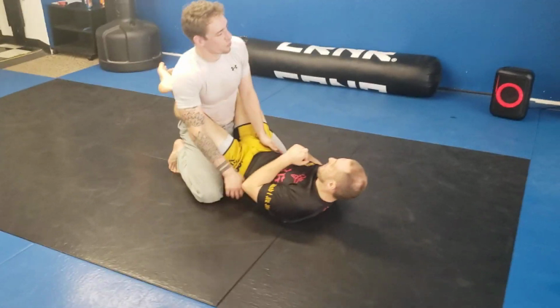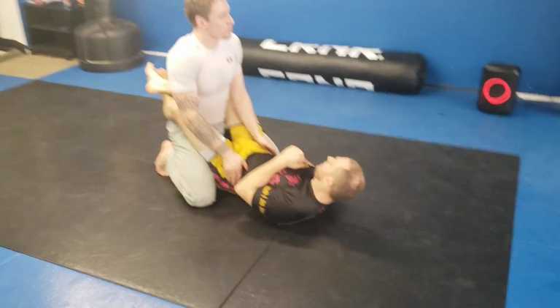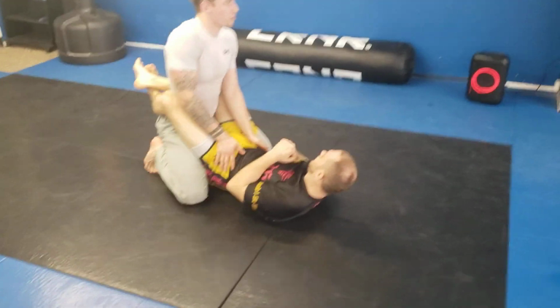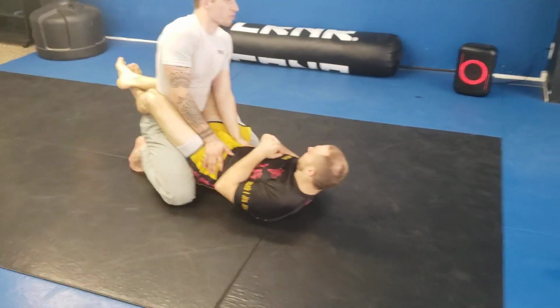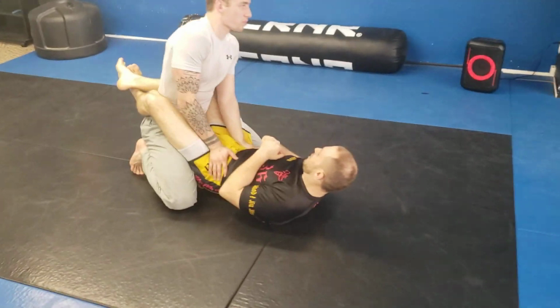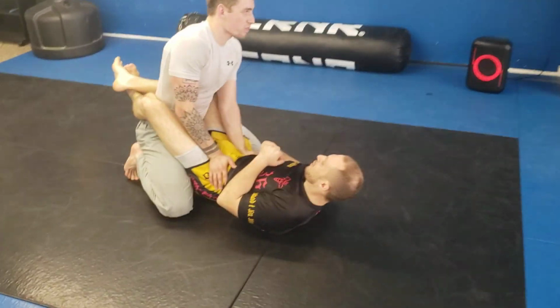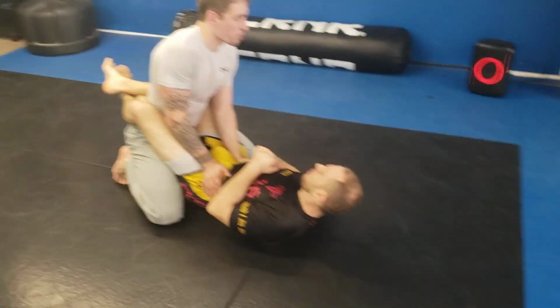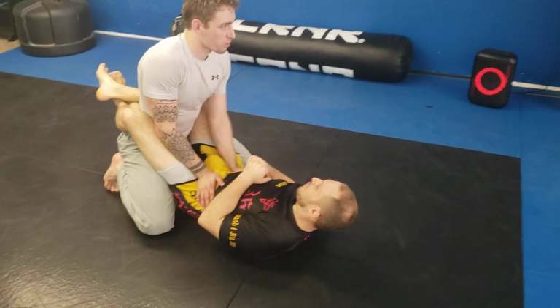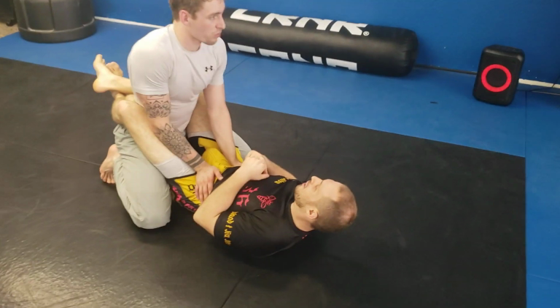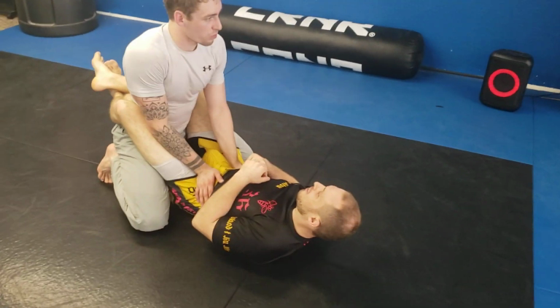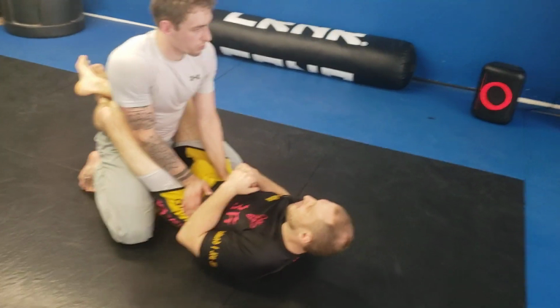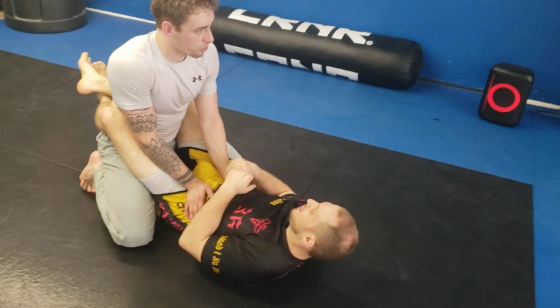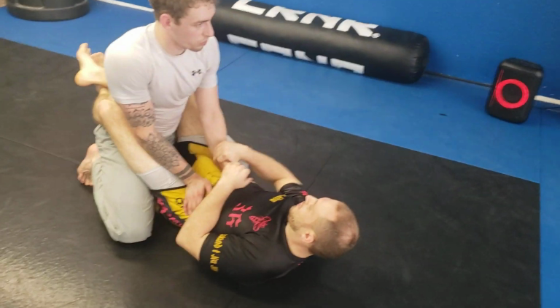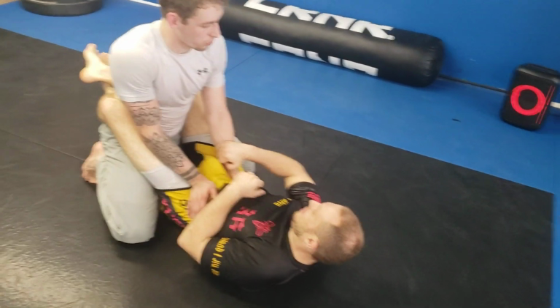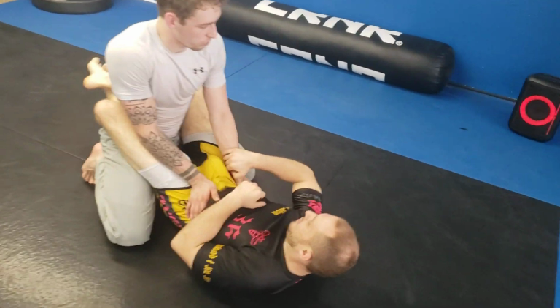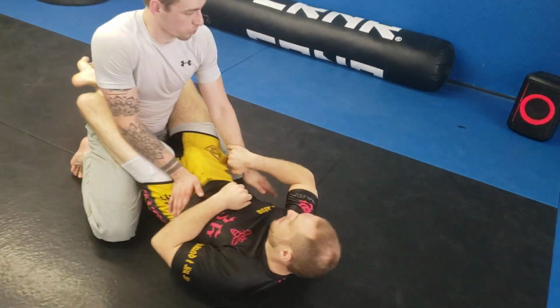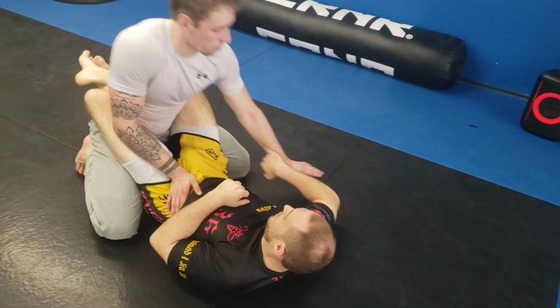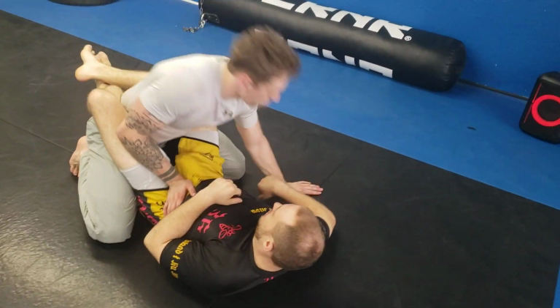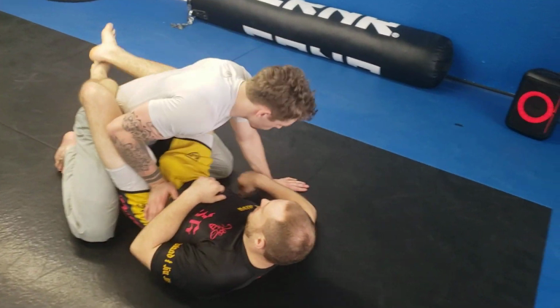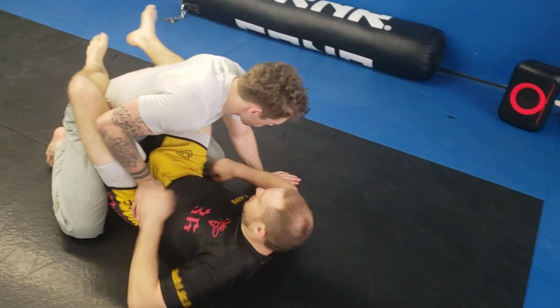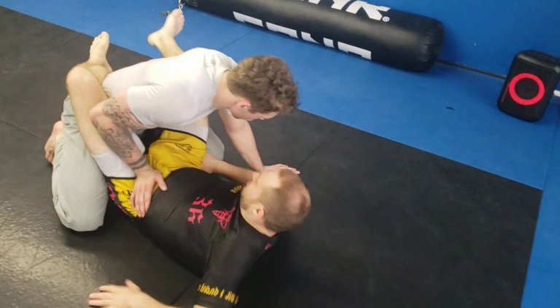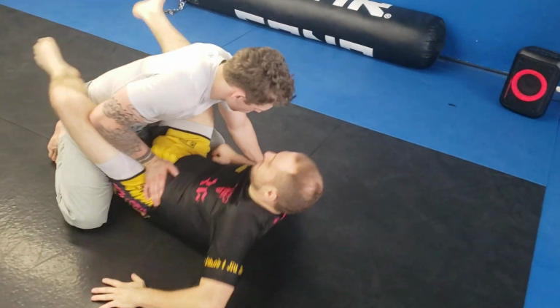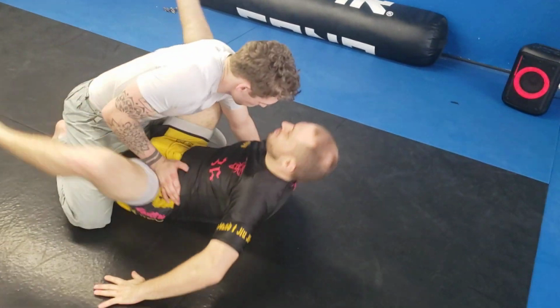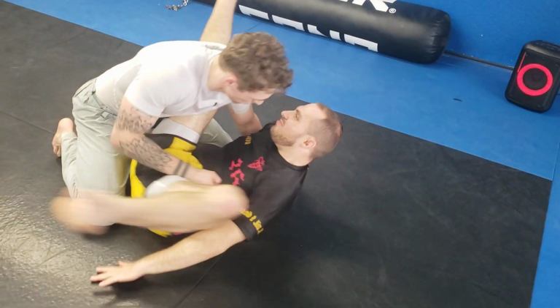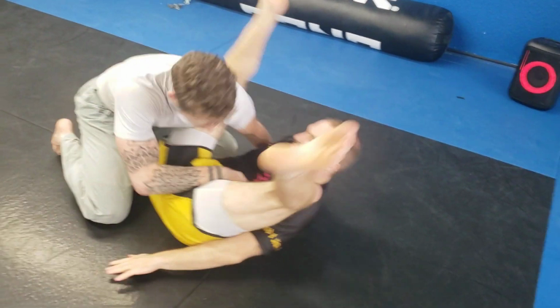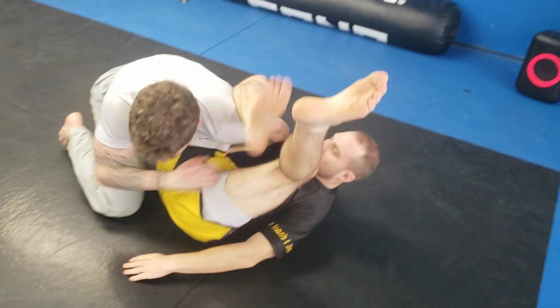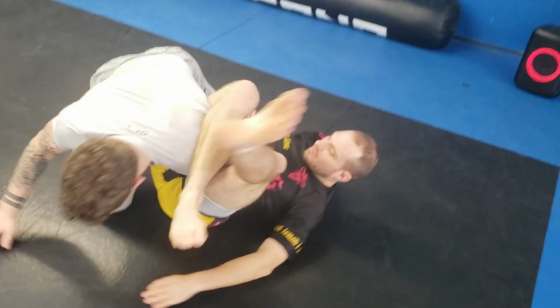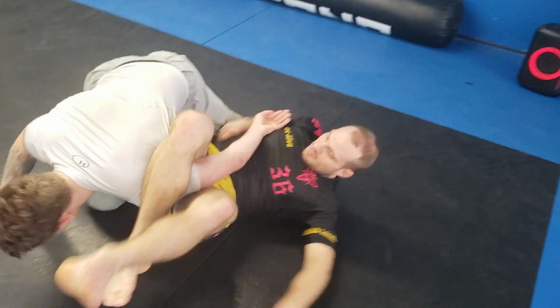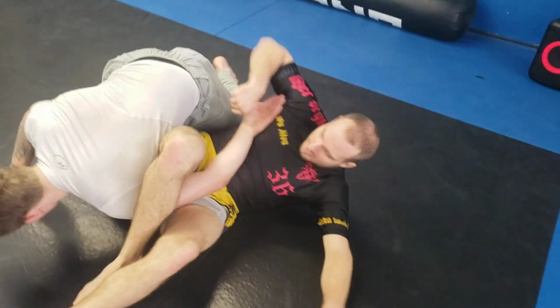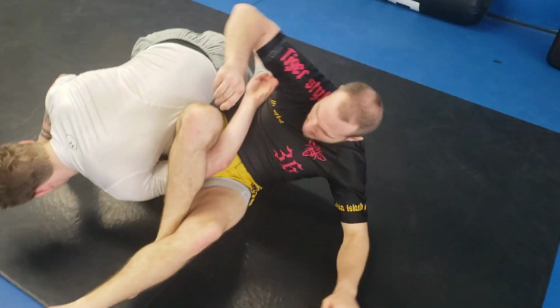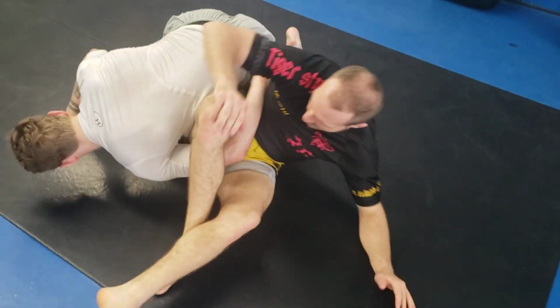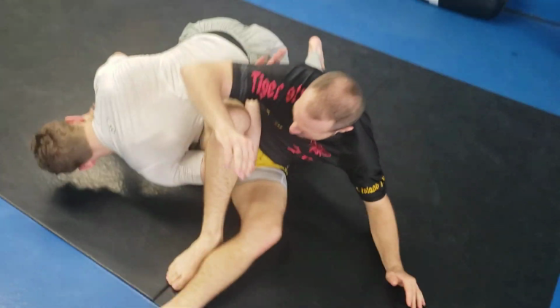Alright, get one hand to the ground. Boom, throw the legs. No — hand doesn't go to the ground.